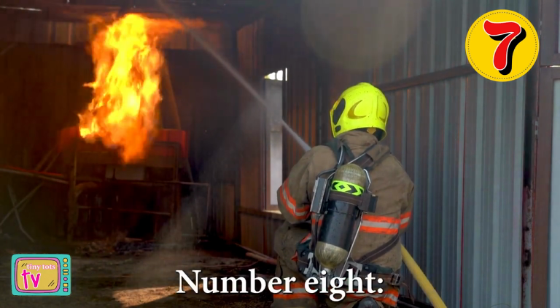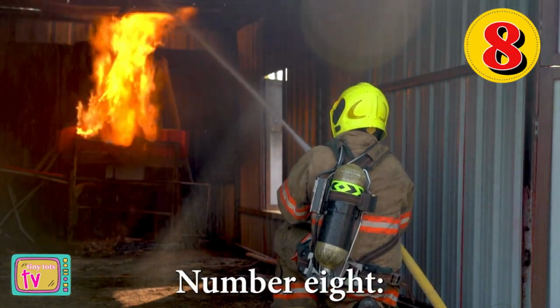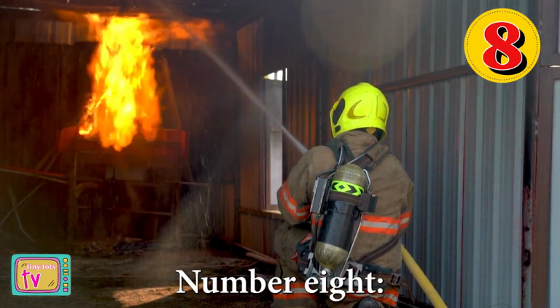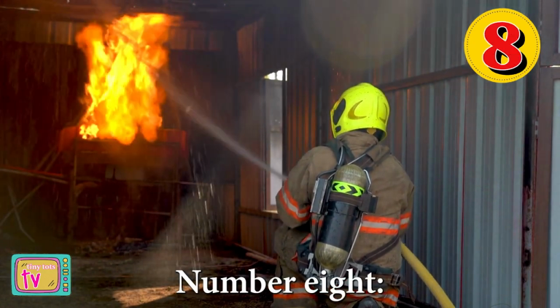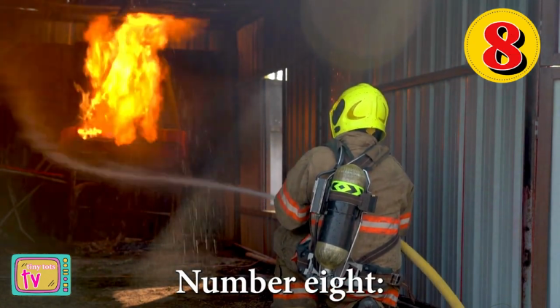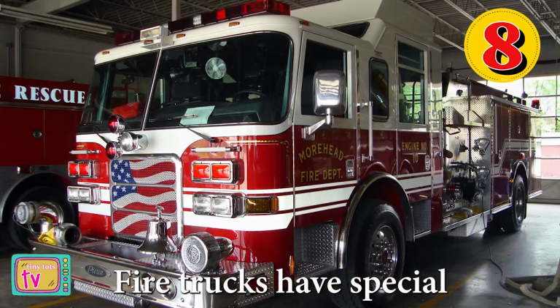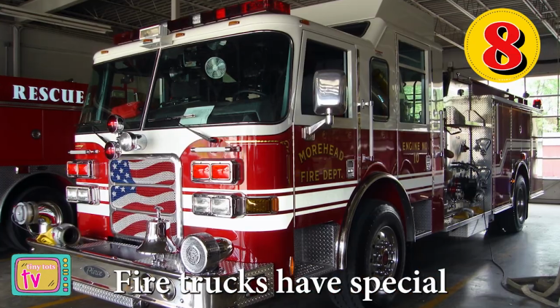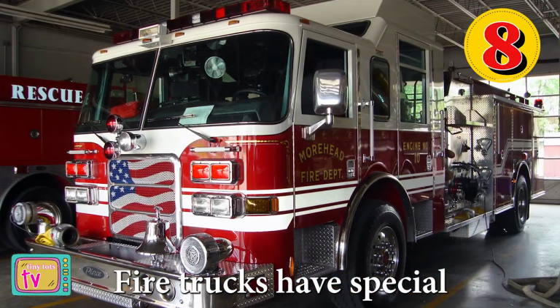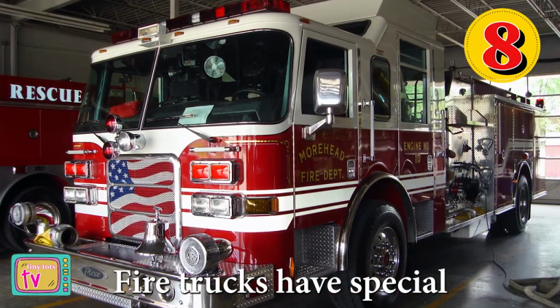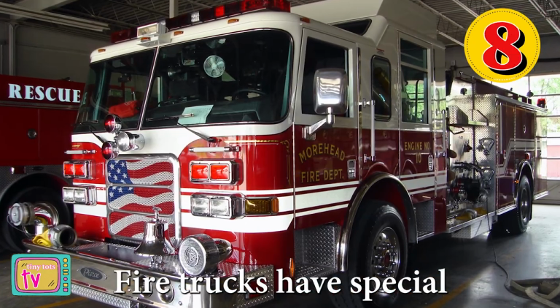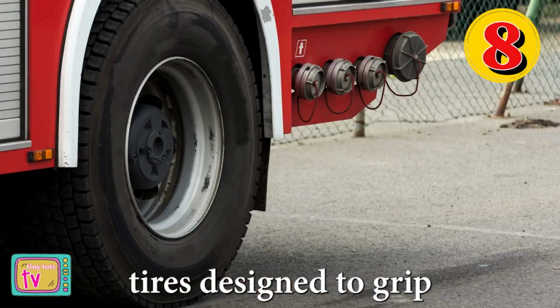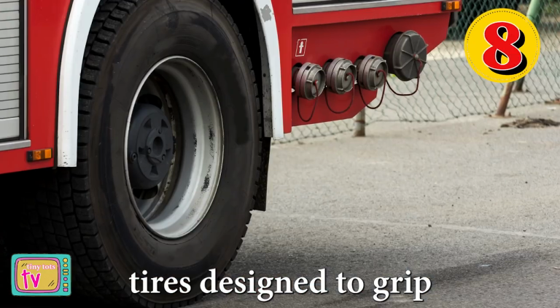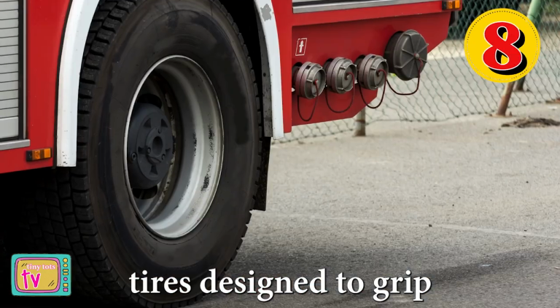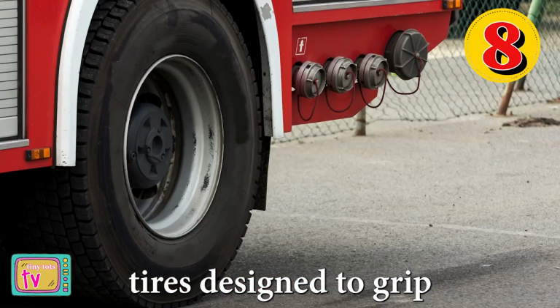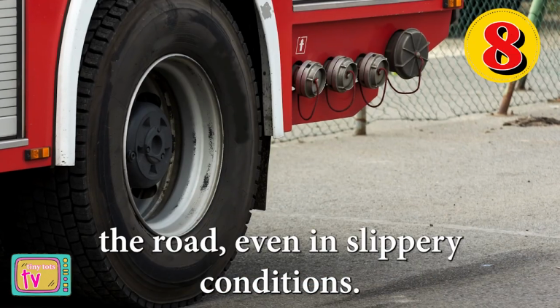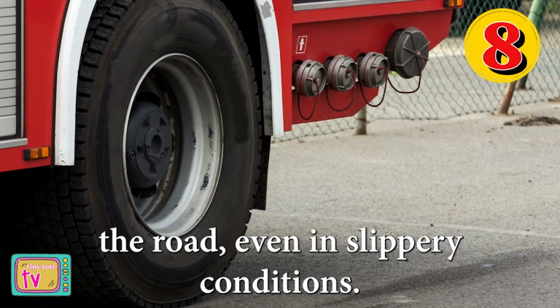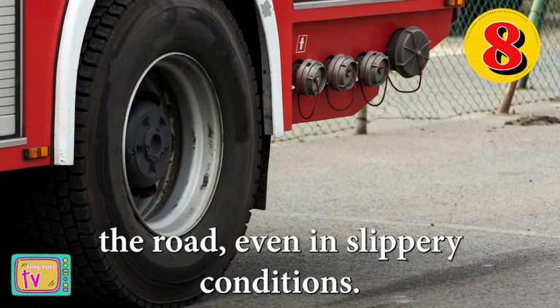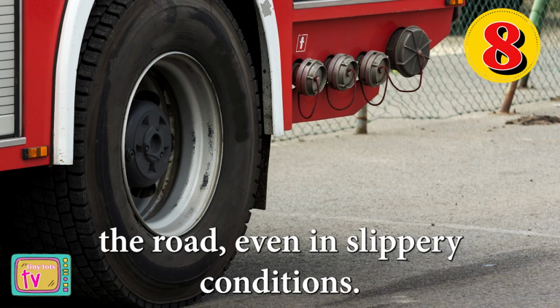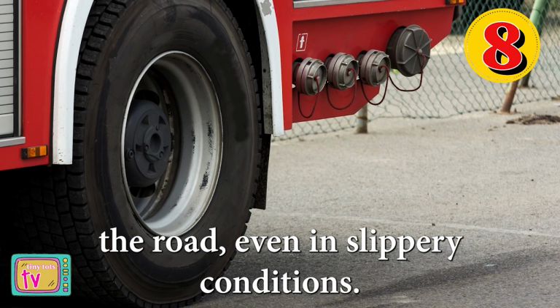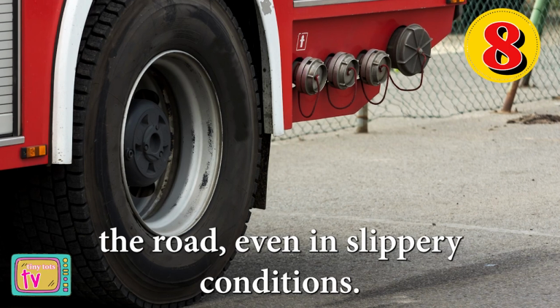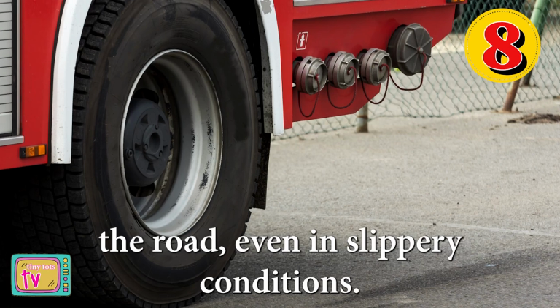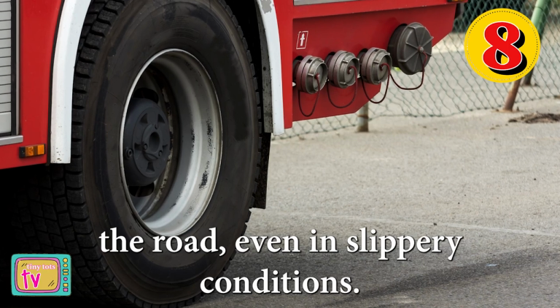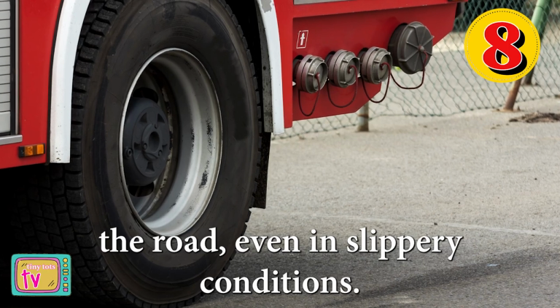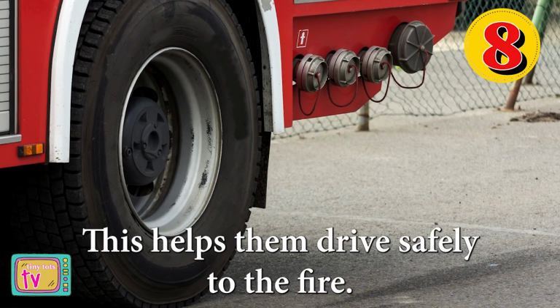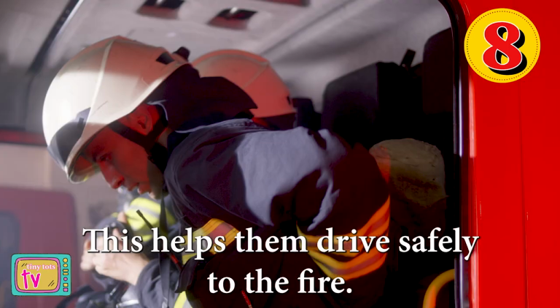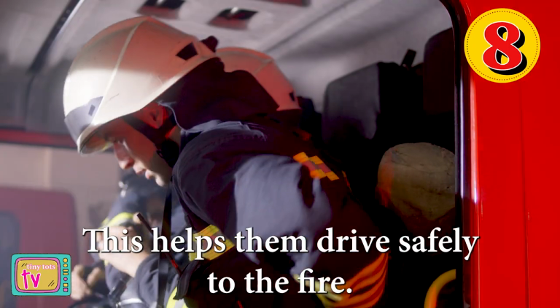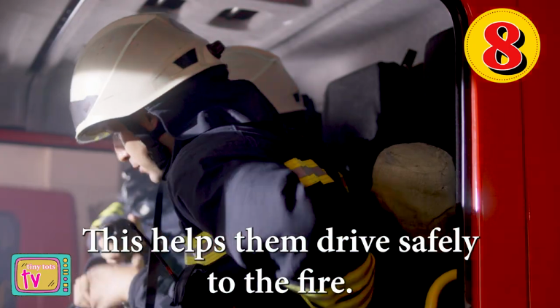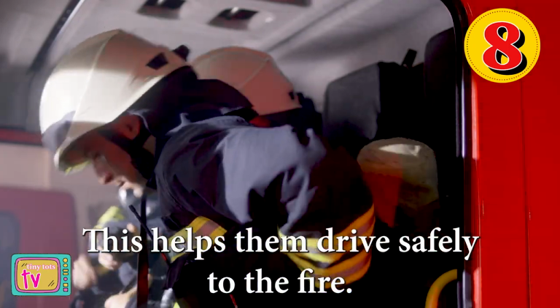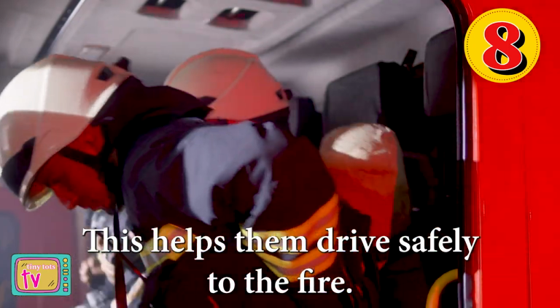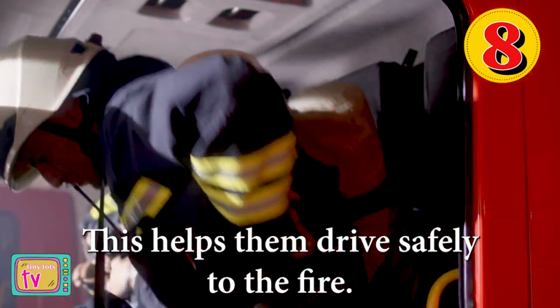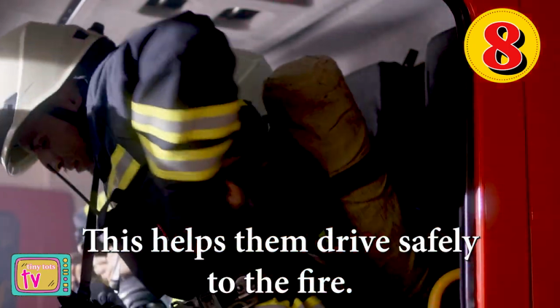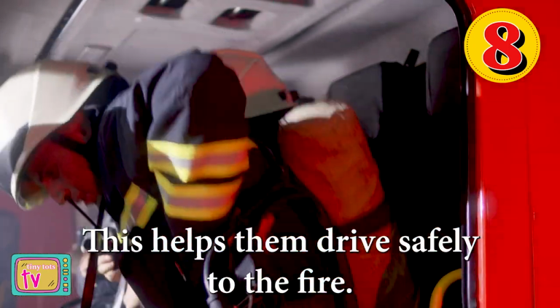Number eight, fire trucks have special tires designed to grip the road, even in slippery conditions. This helps them drive safely to the fire.